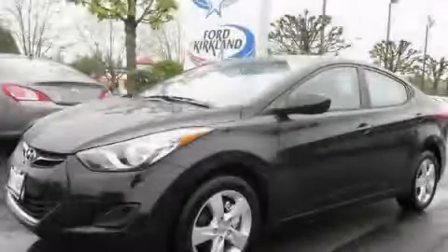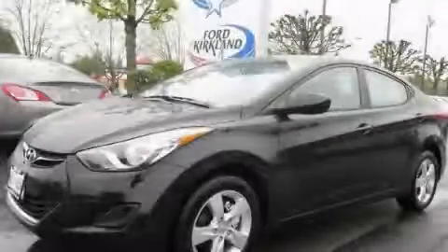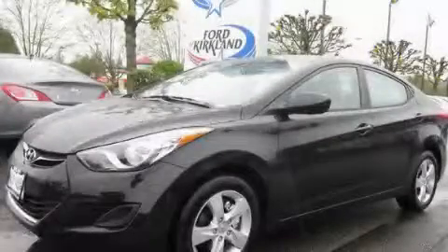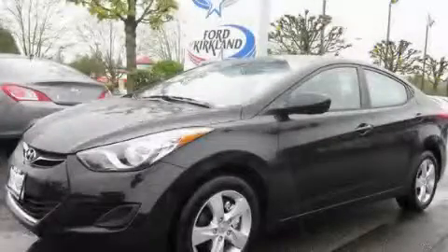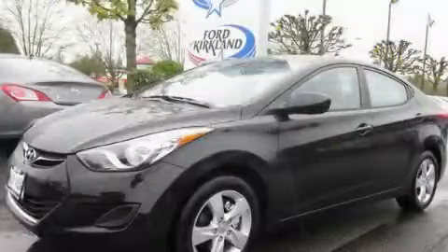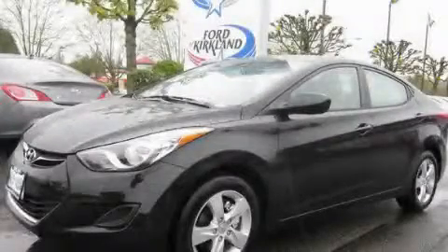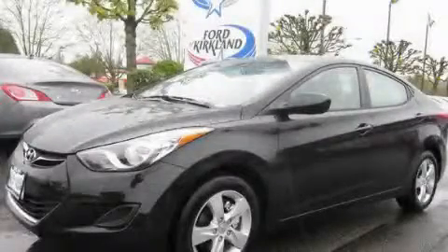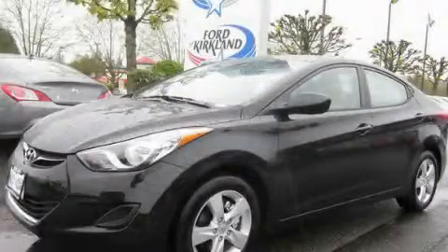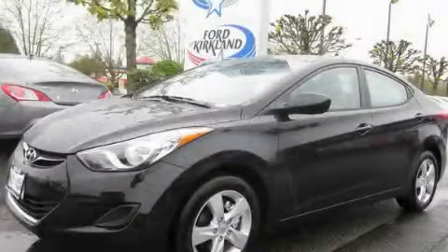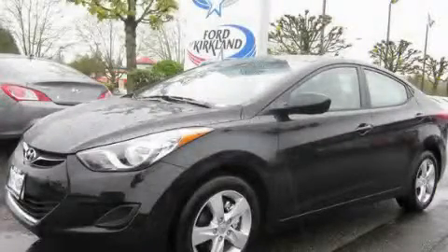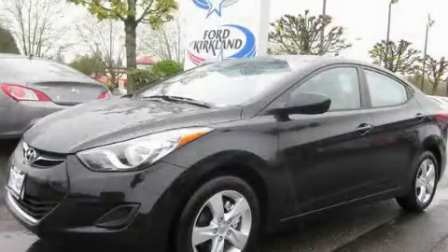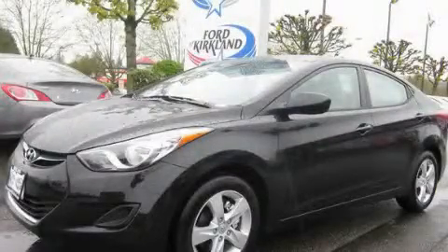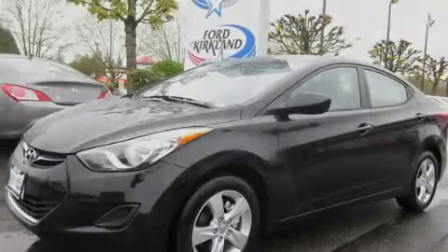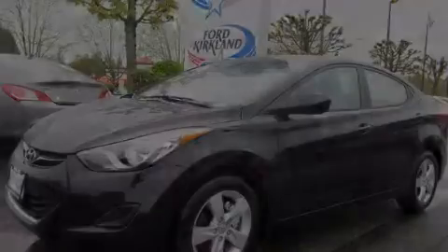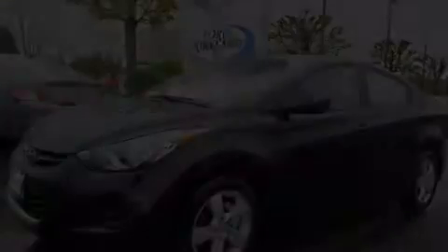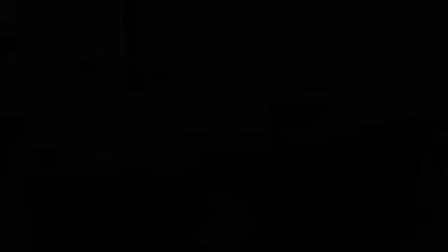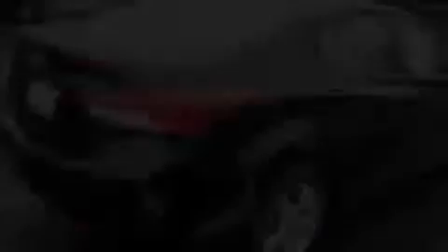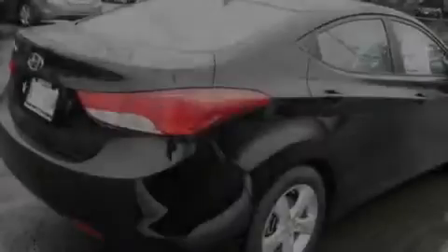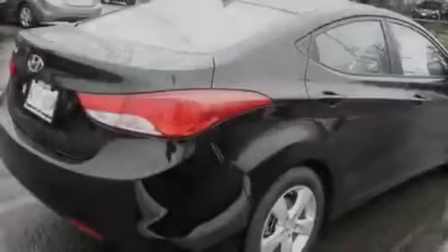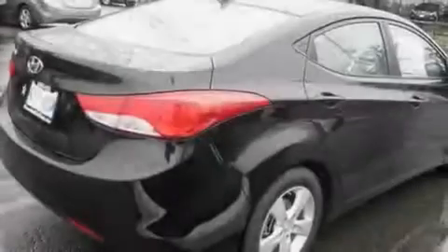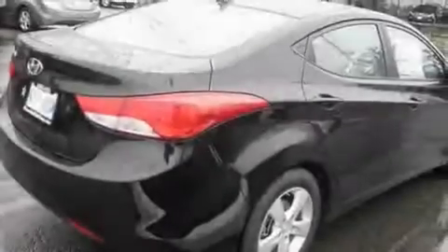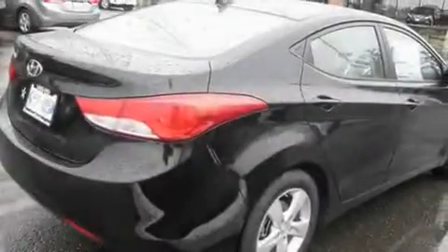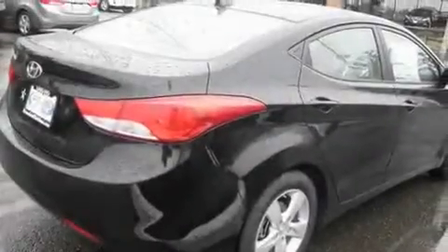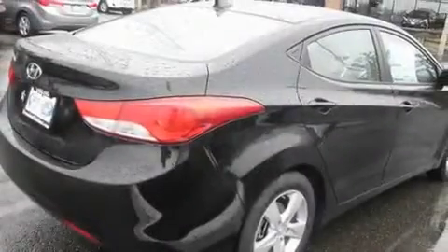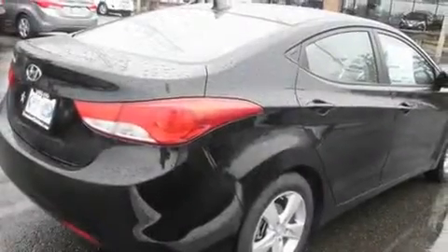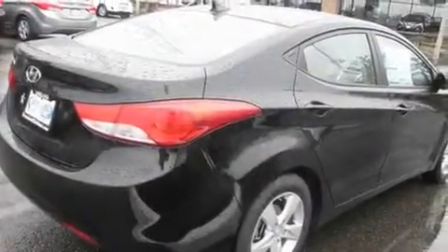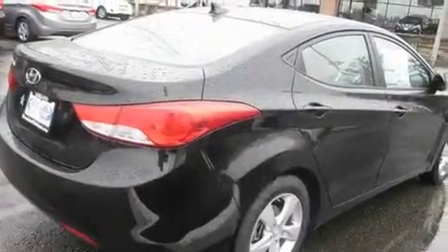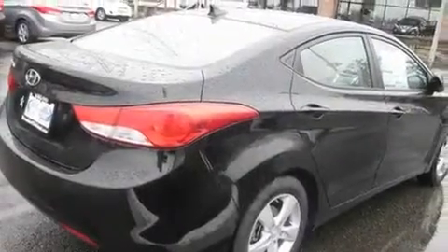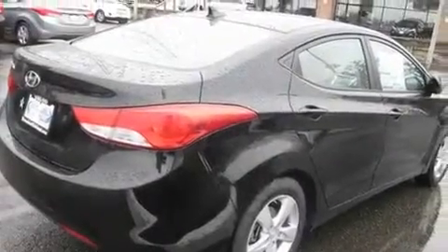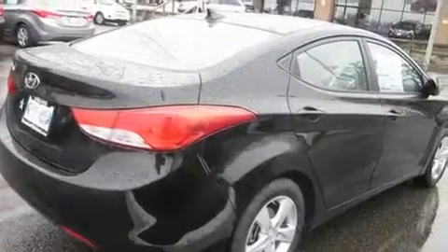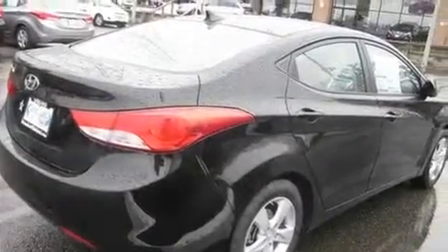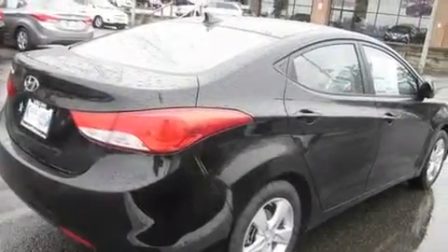This is a brand new 2011 Hyundai Elantra. It has a 1.8 liter 4 cylinder engine and an automatic transmission.